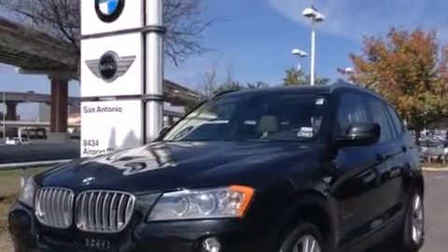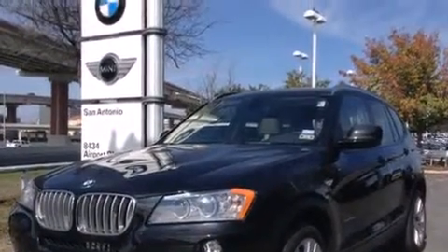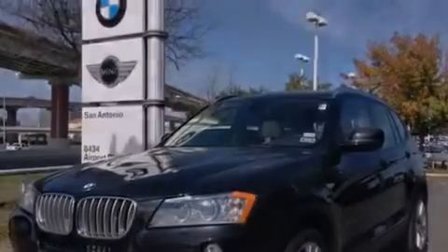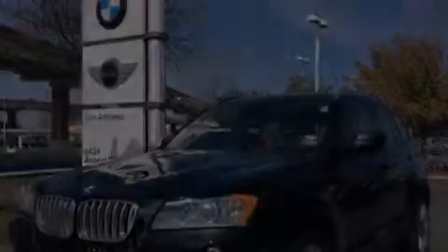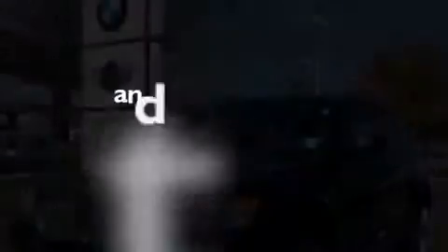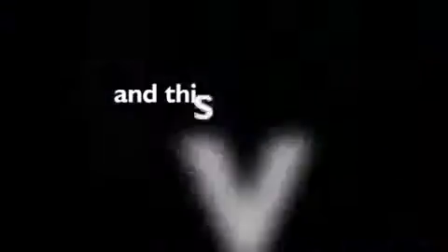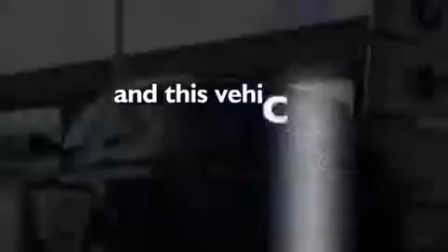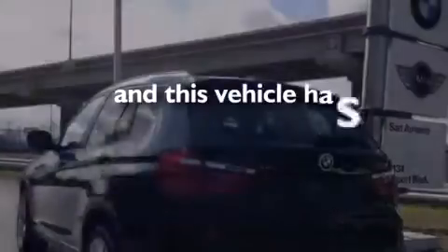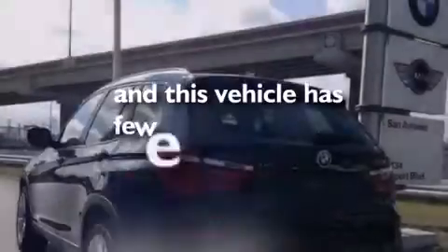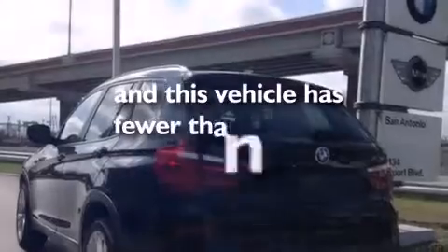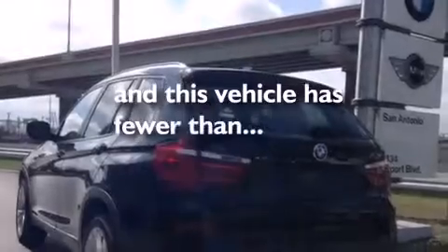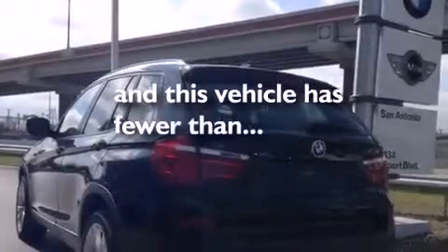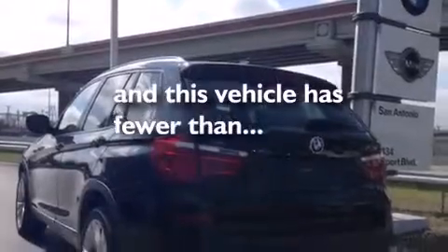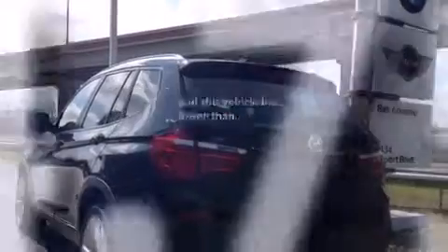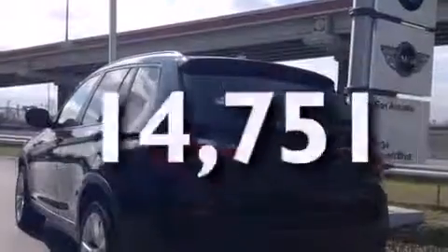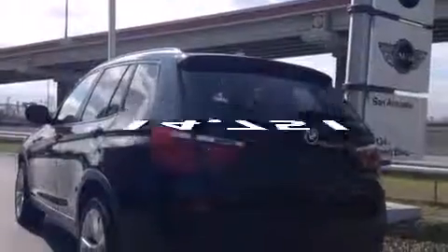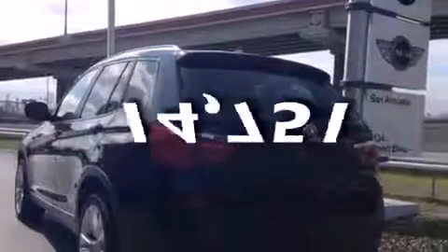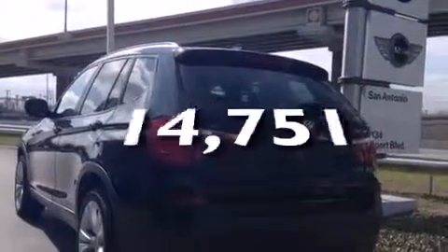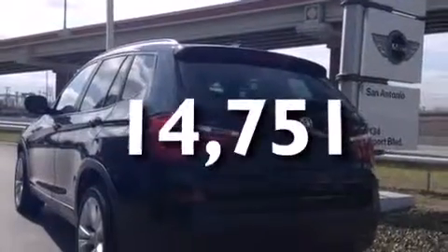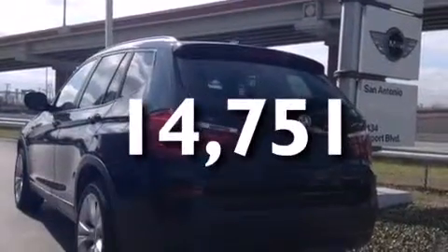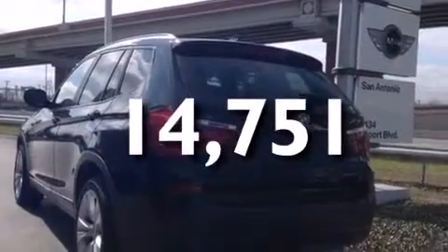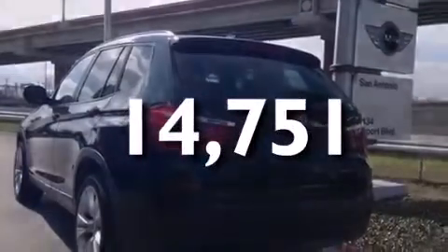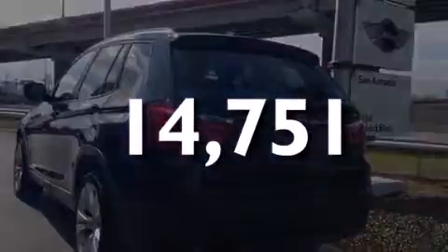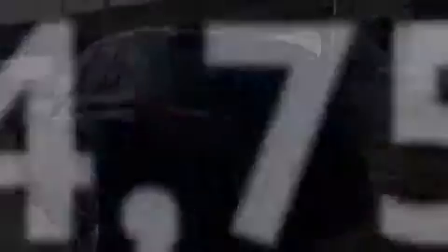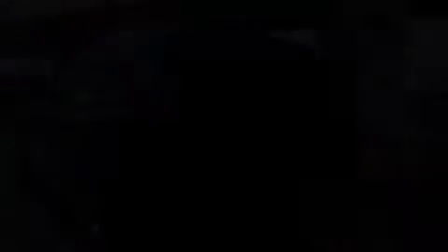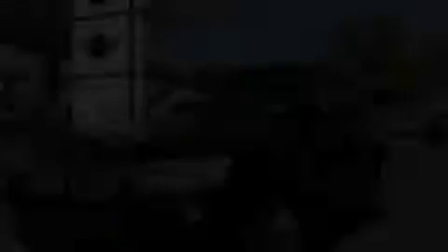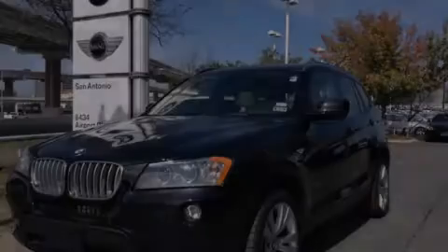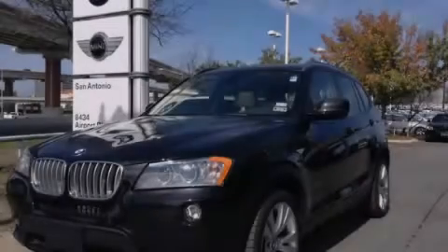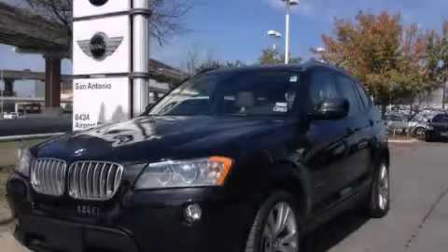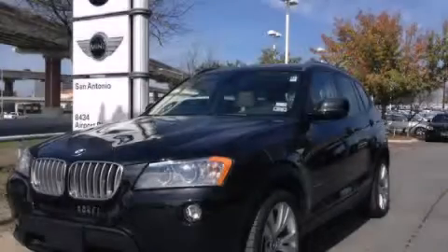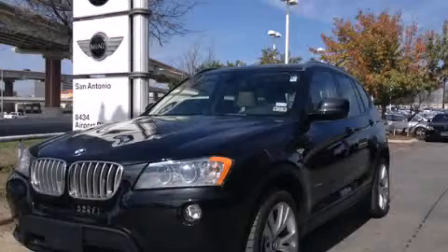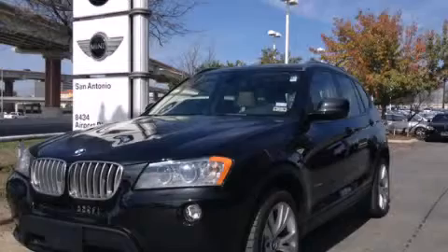This vehicle has fewer than 15,000 miles on the odometer. Call or visit us right now and arrange your test drive today.